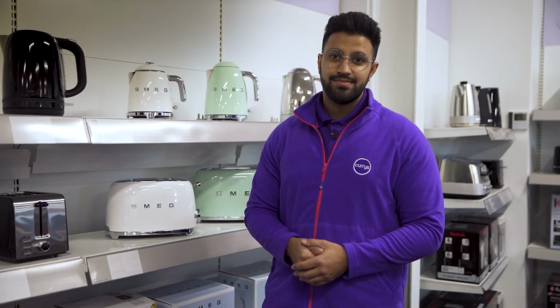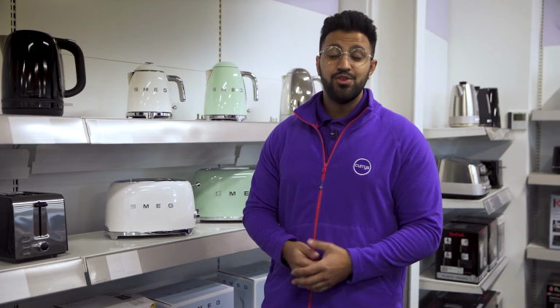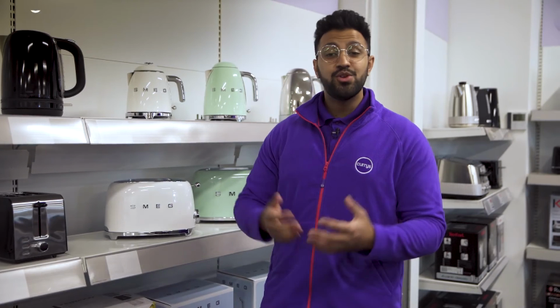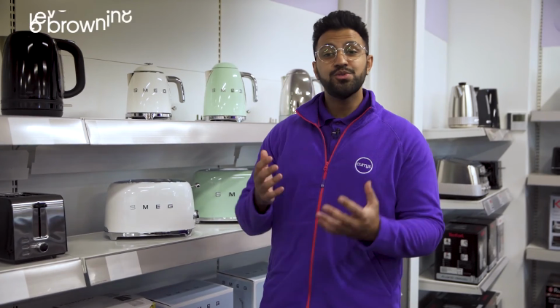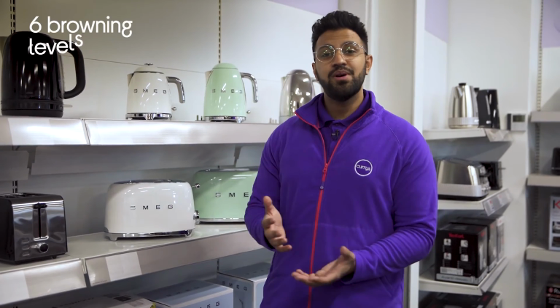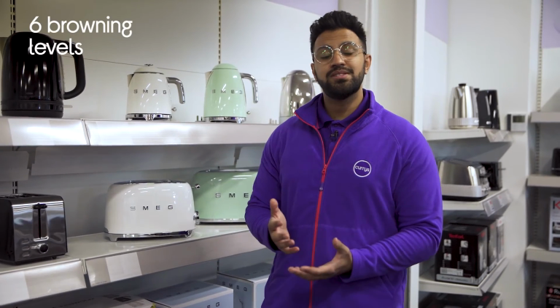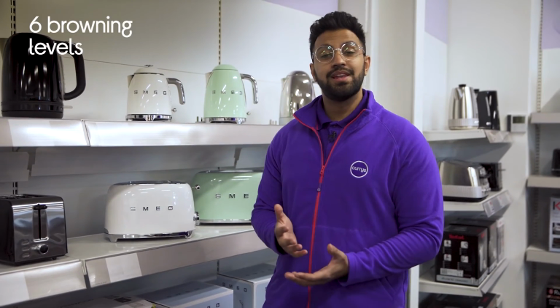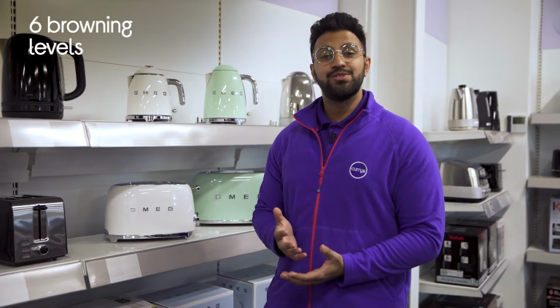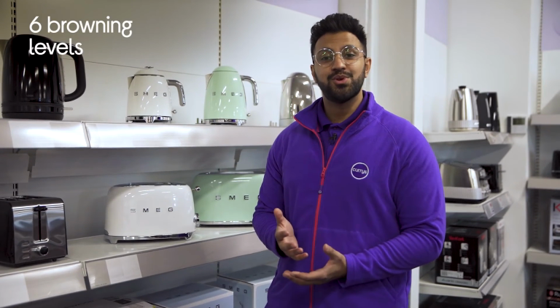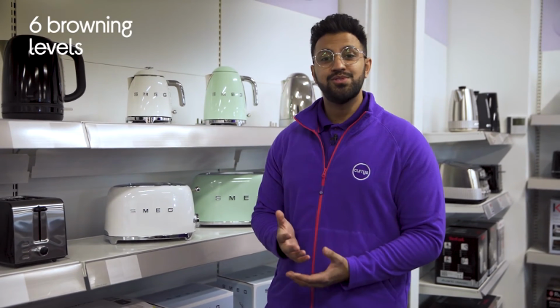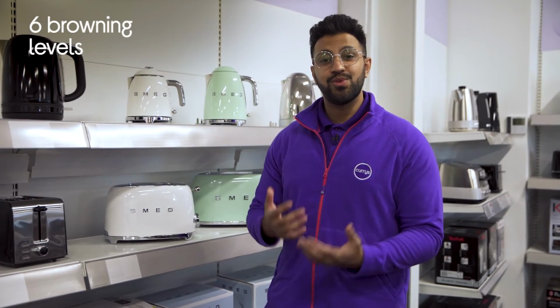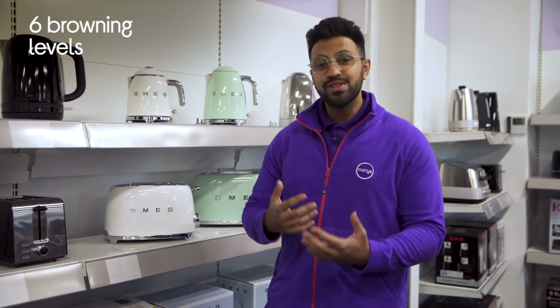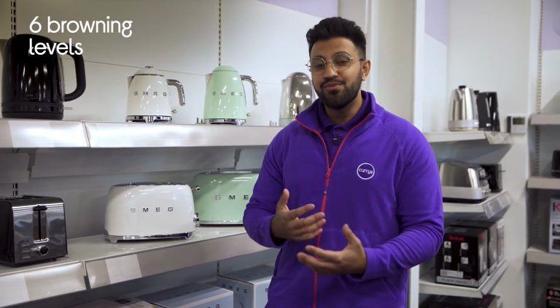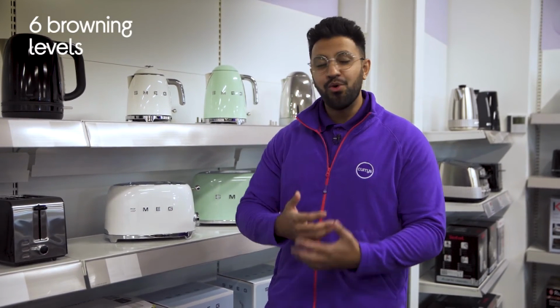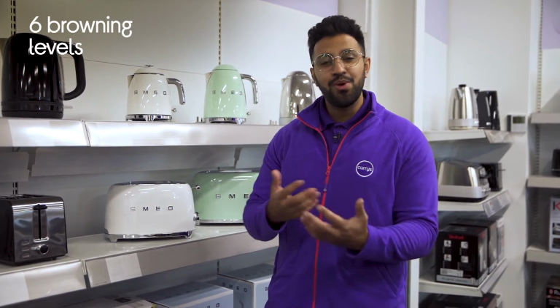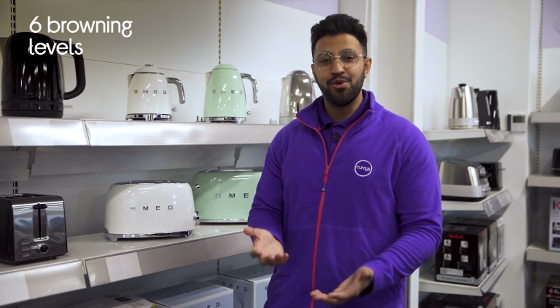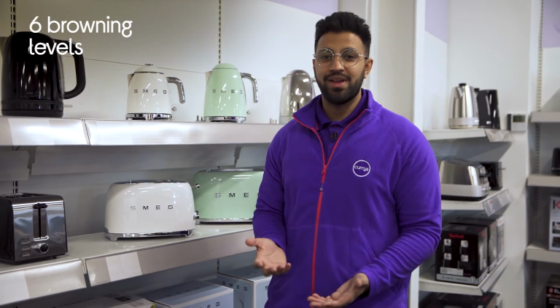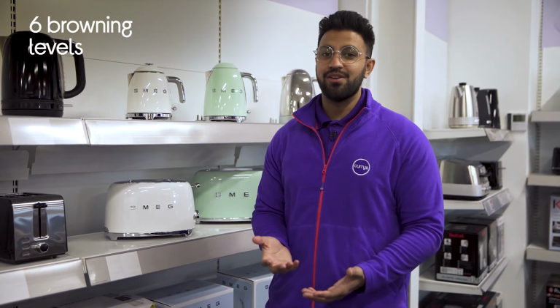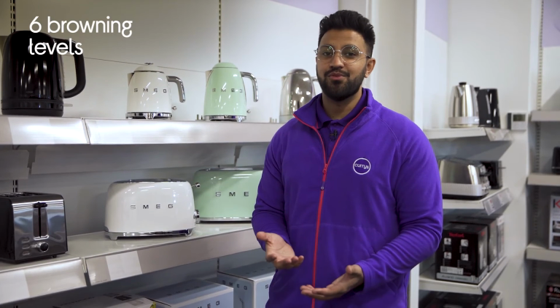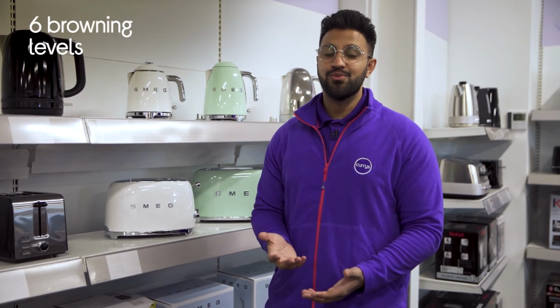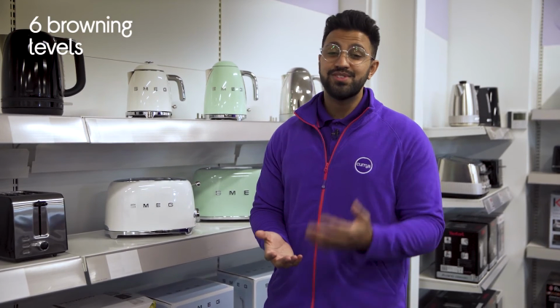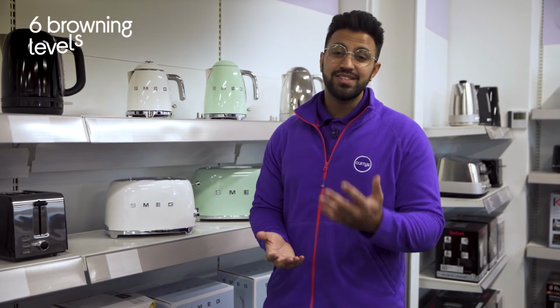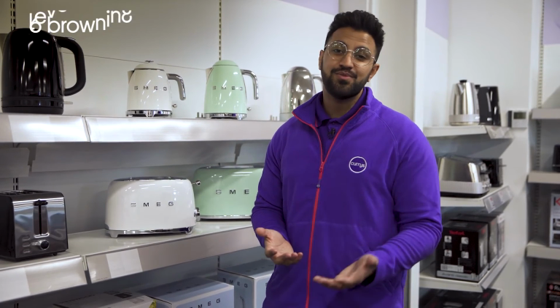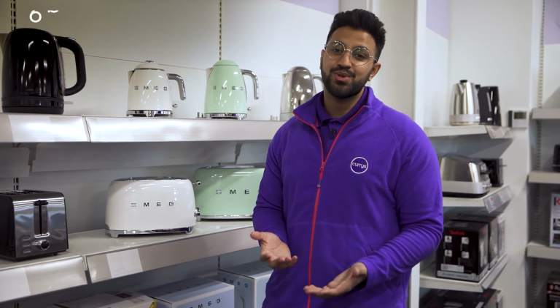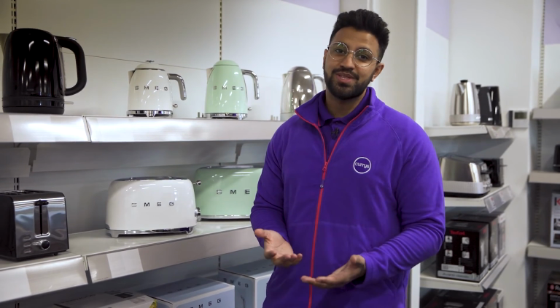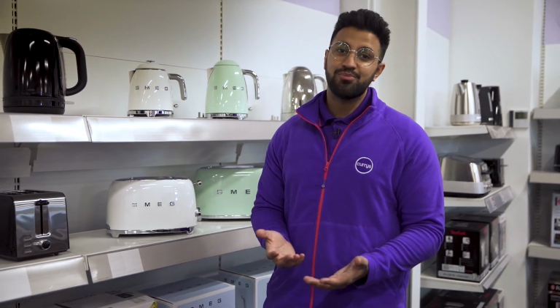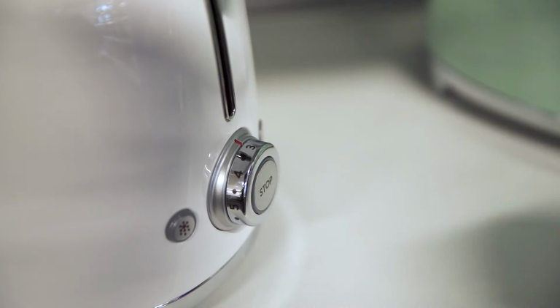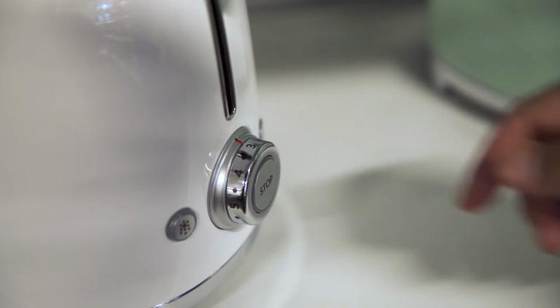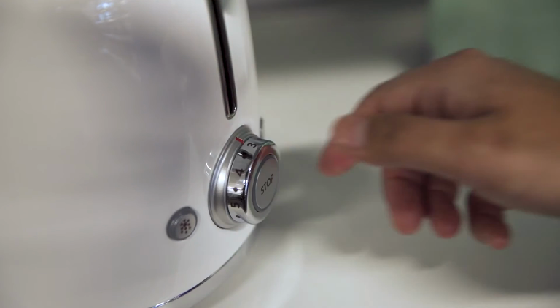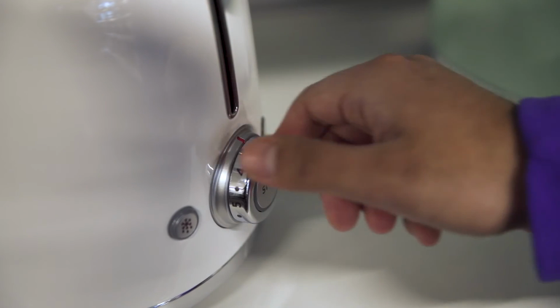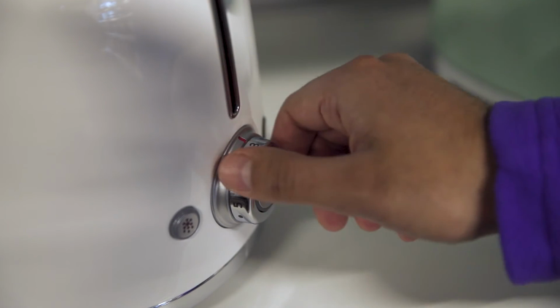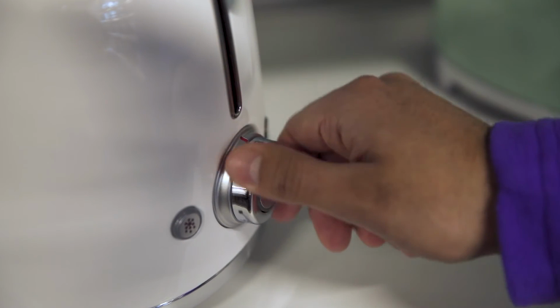You can also personalize your toast for yourself or whoever you're making it for, with six different toasting and browning levels to choose from.